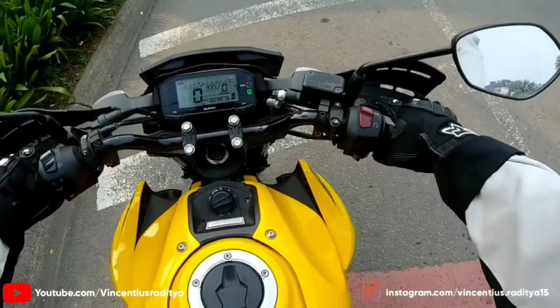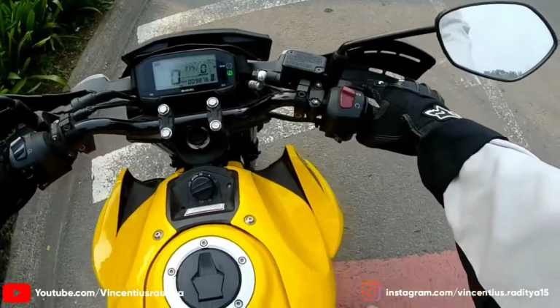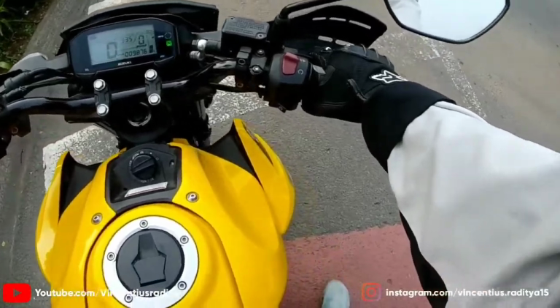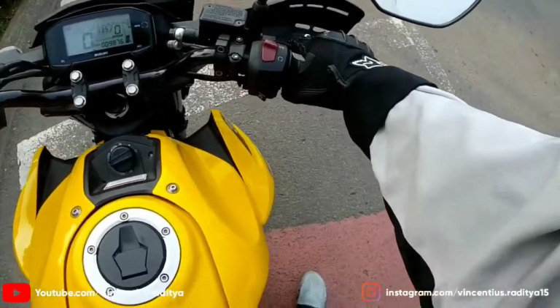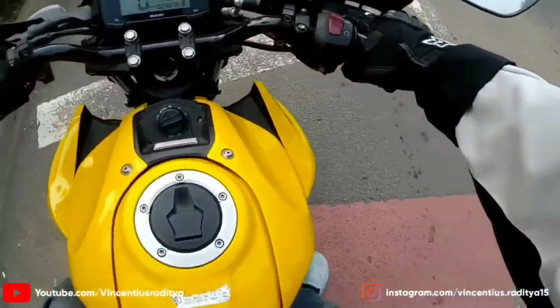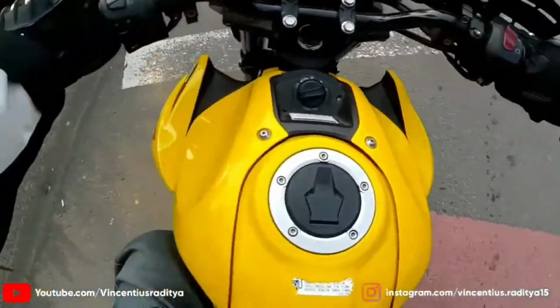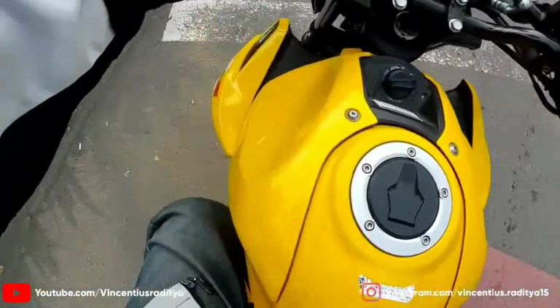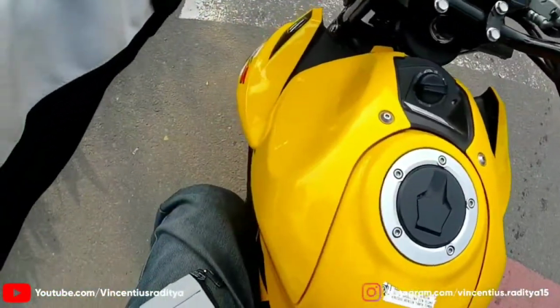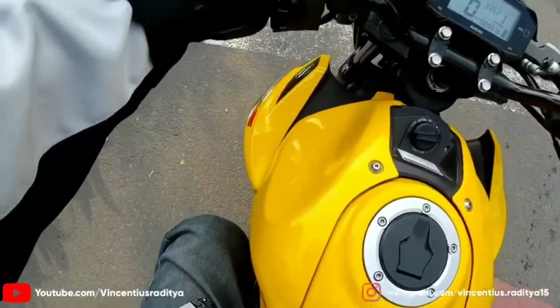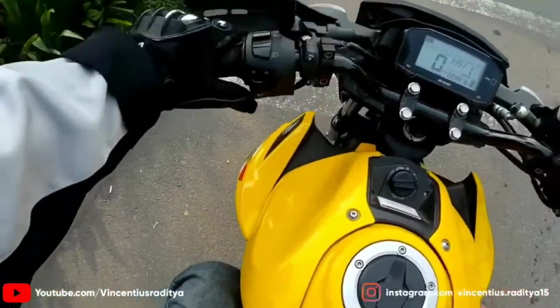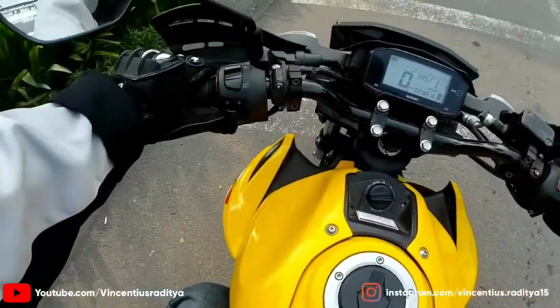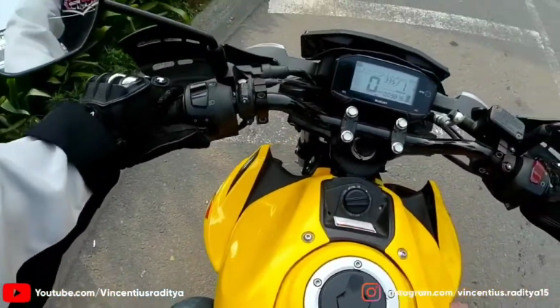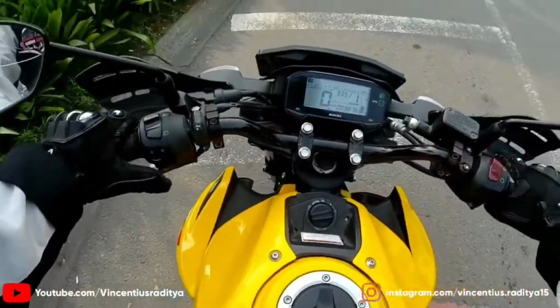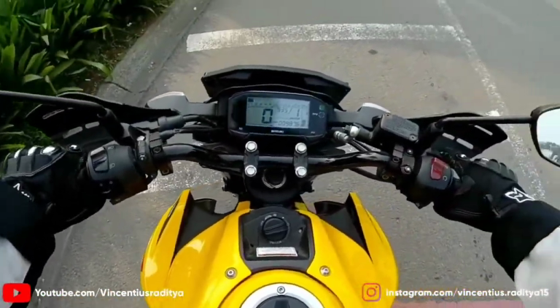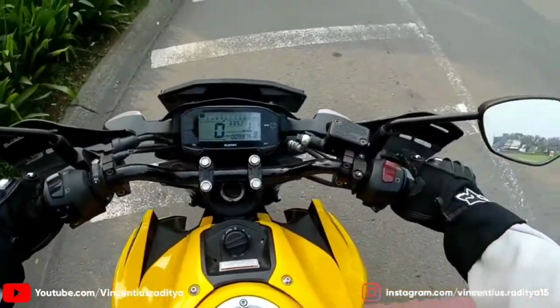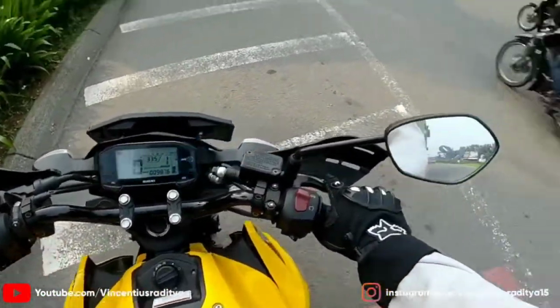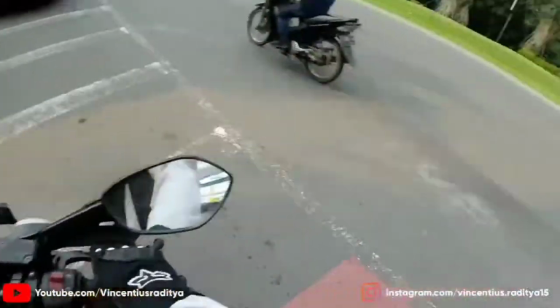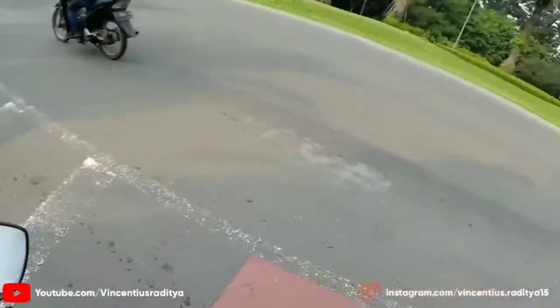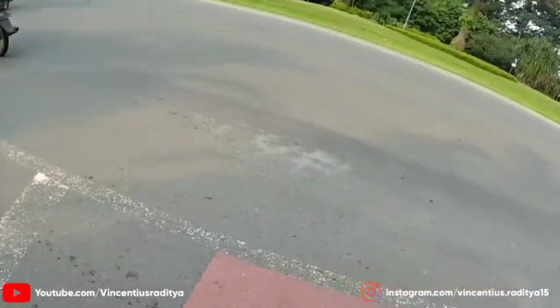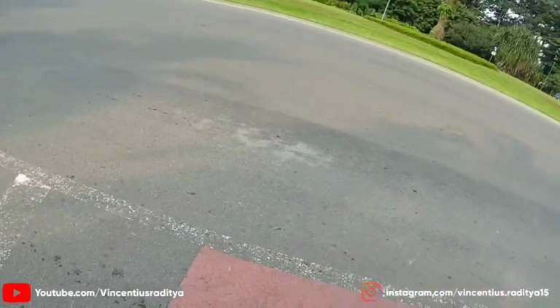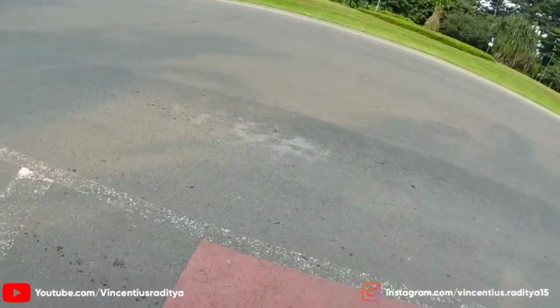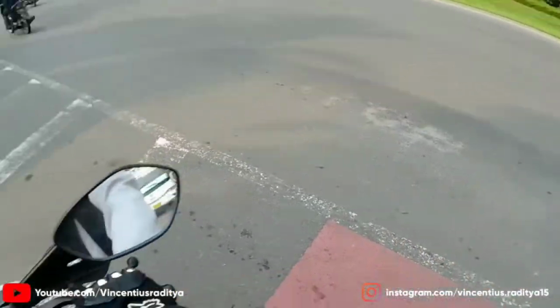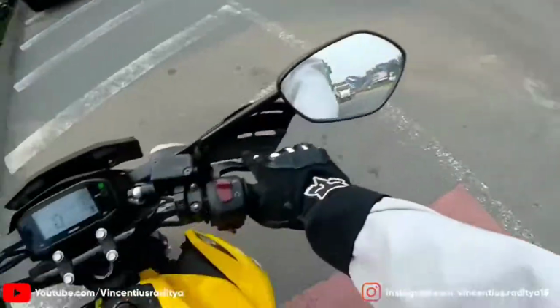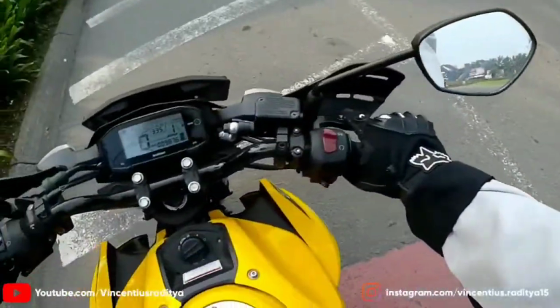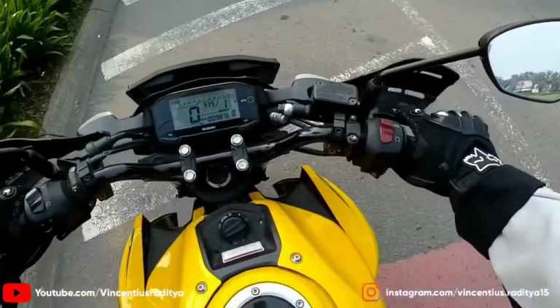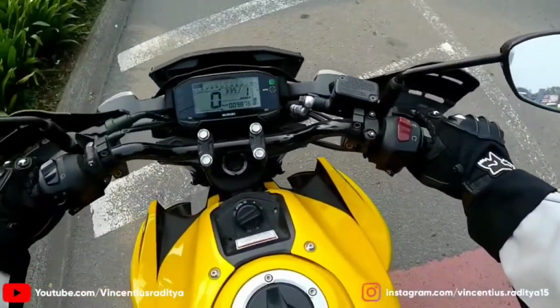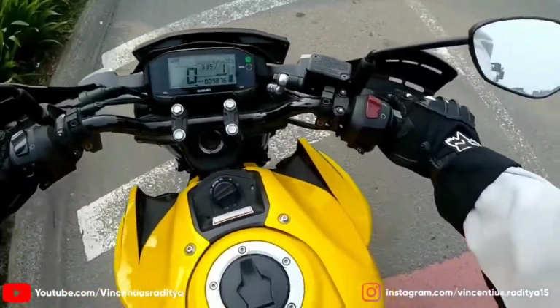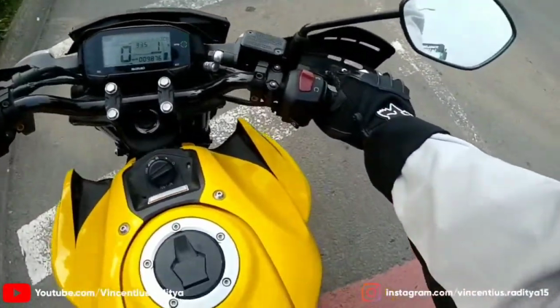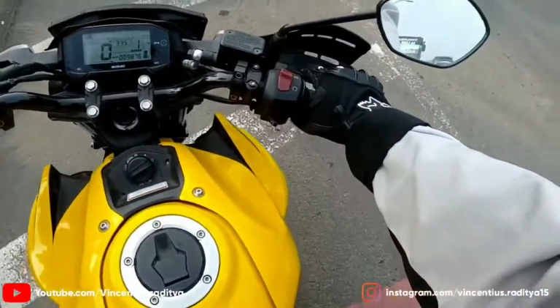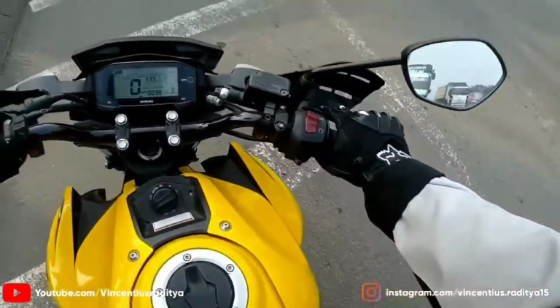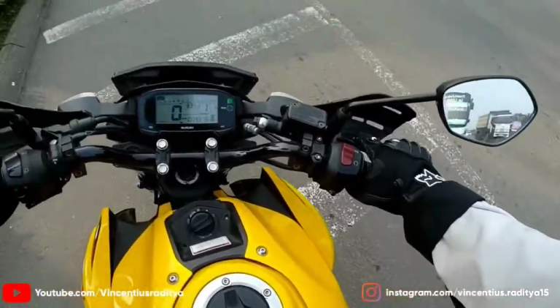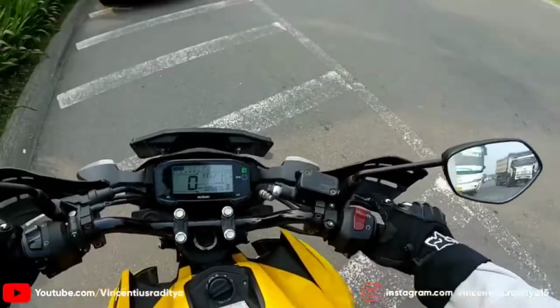Ini motornya guys, Suzuki GSX-S150 tahun 2018.